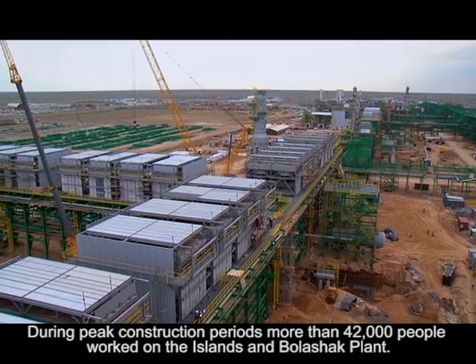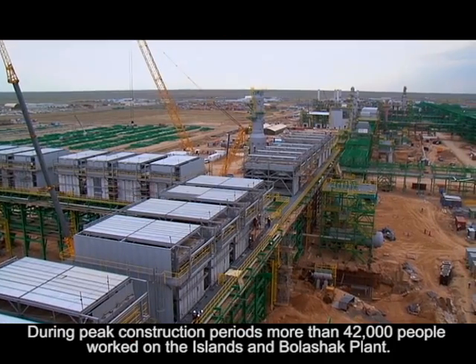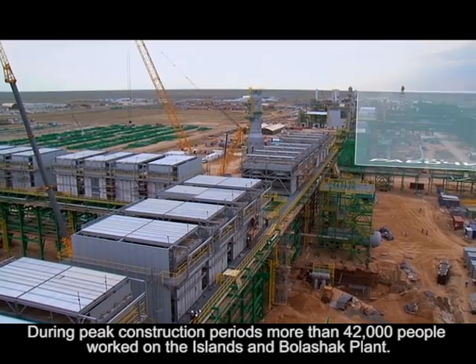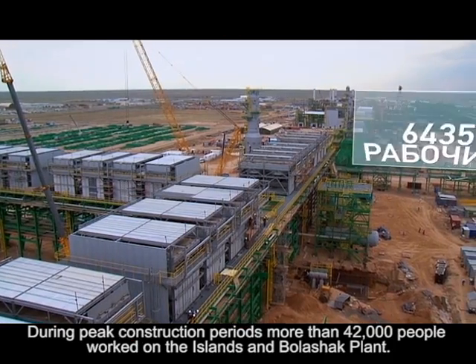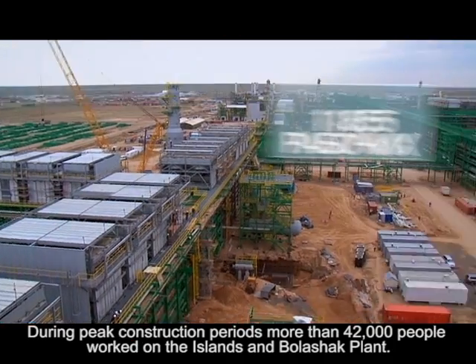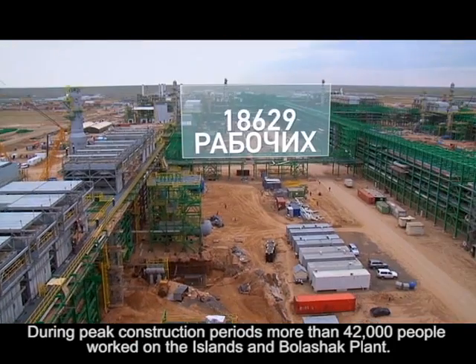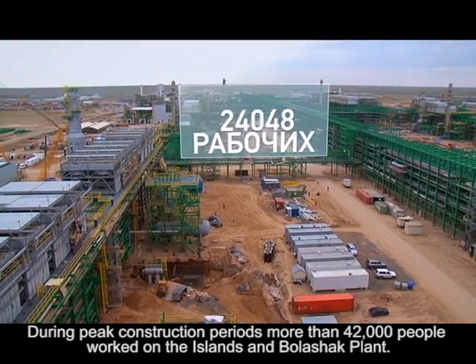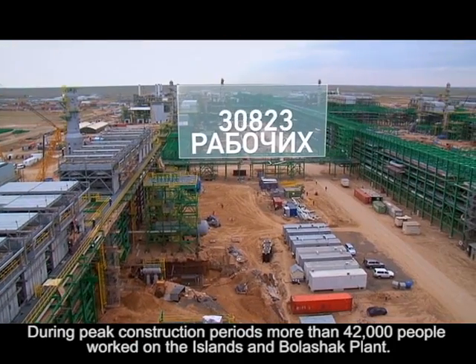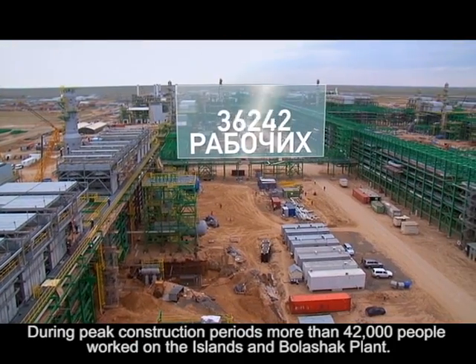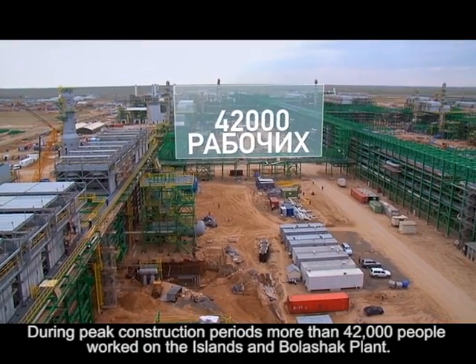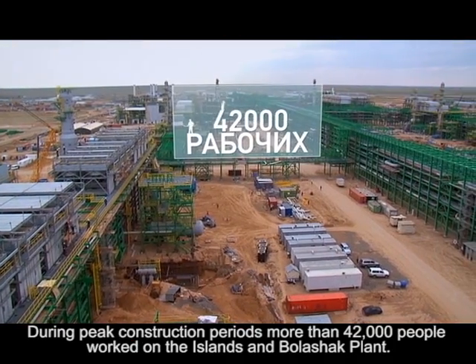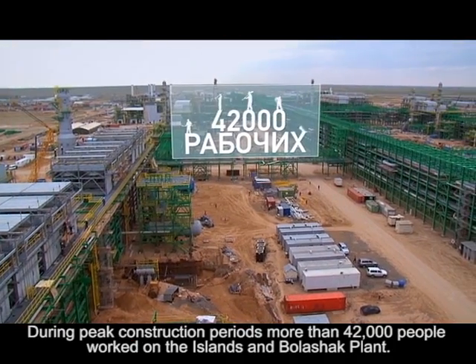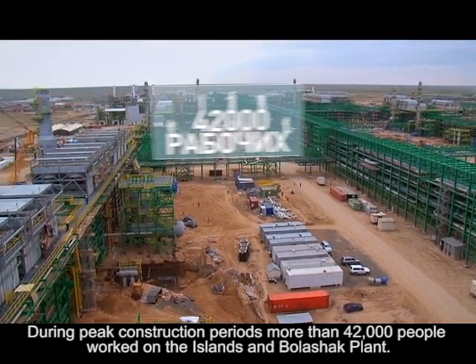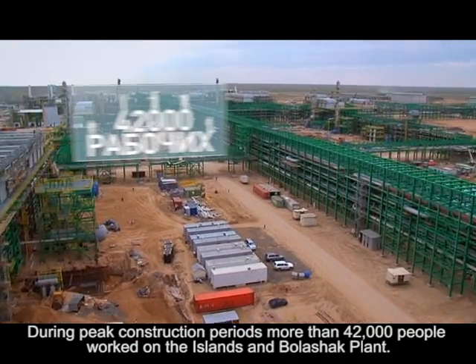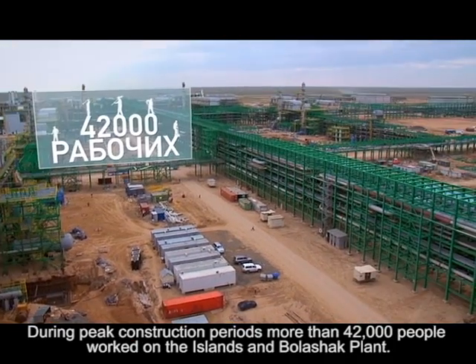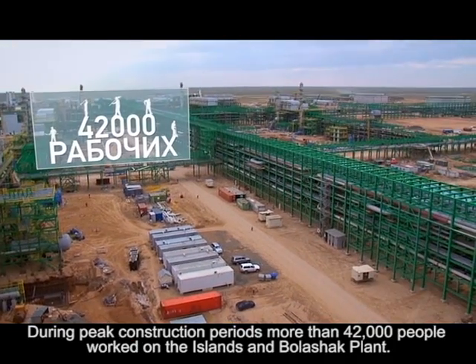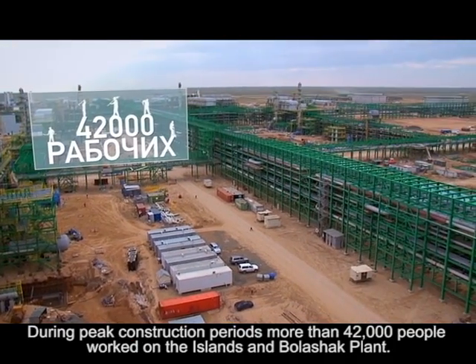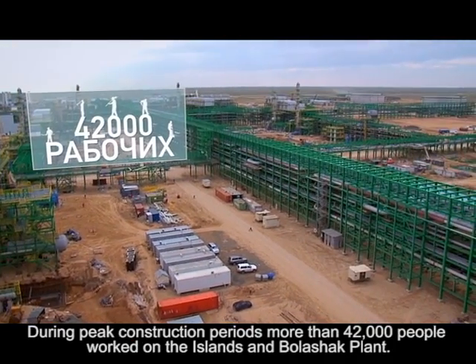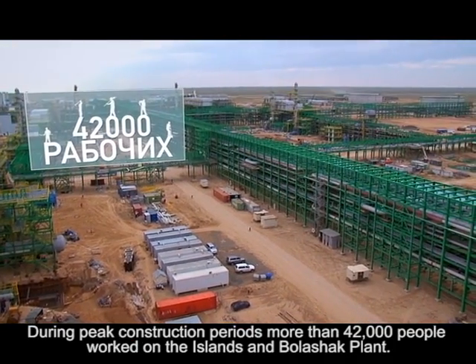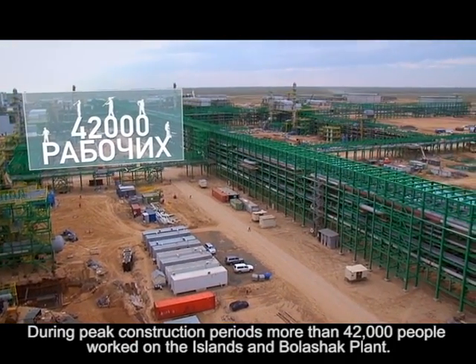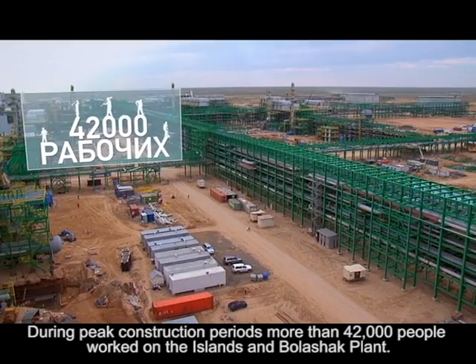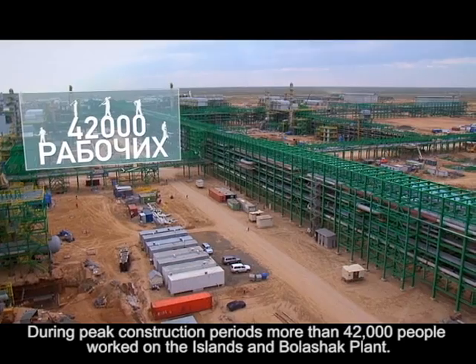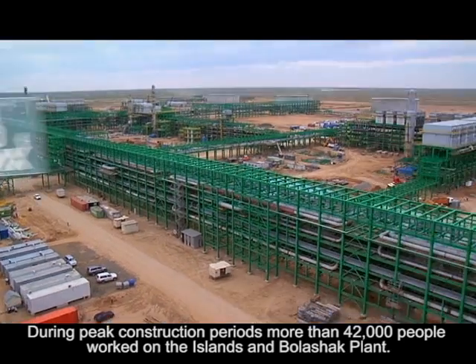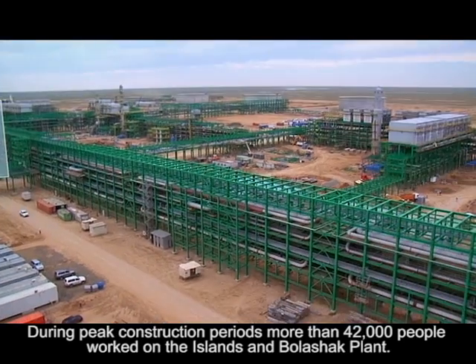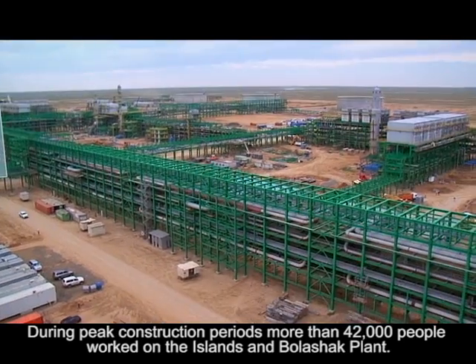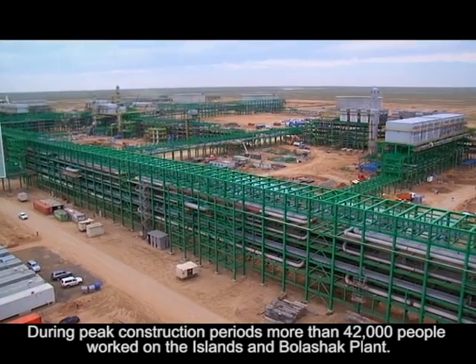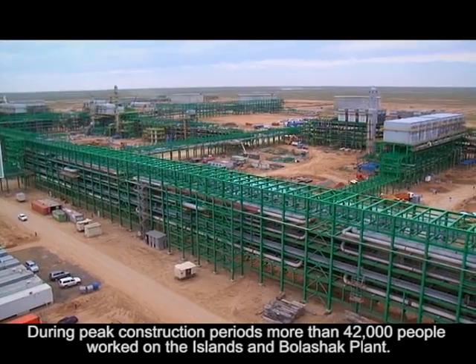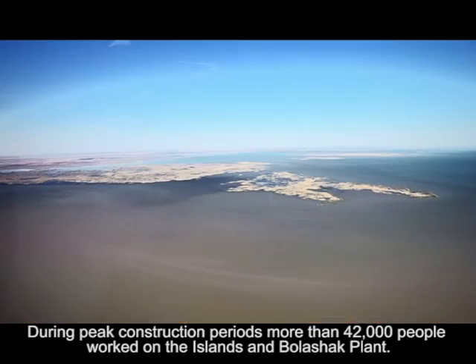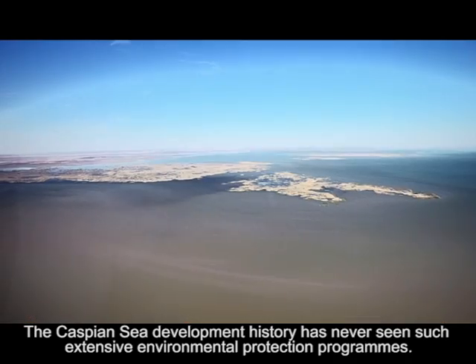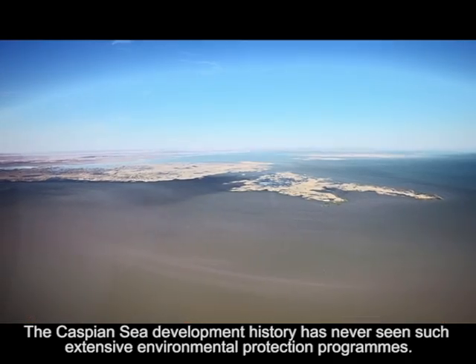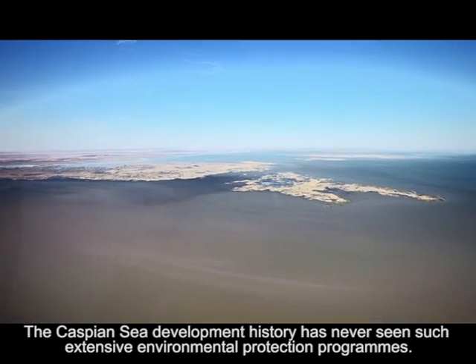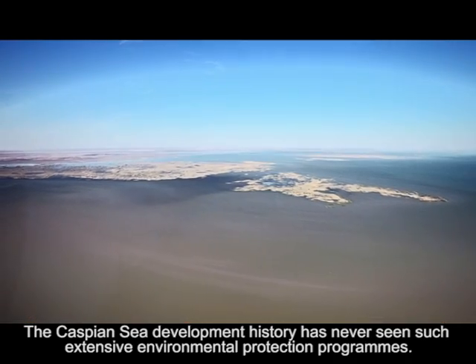During peak construction periods, more than 42,000 people worked on the islands and at the Boleshak plant.